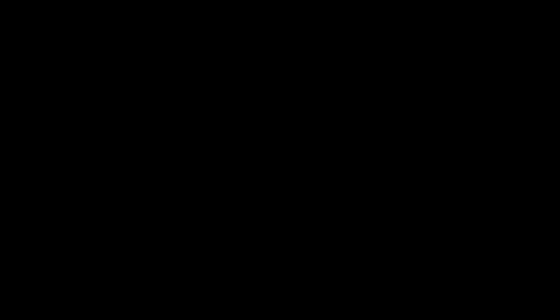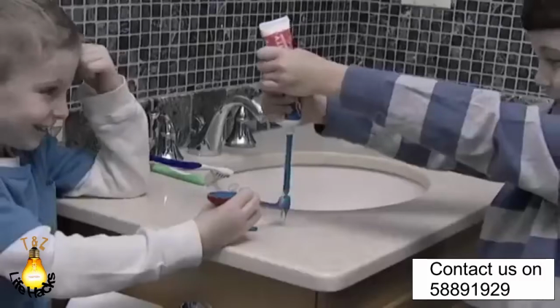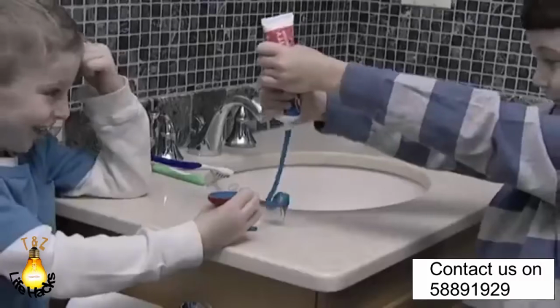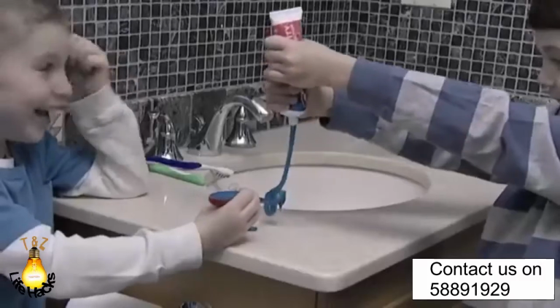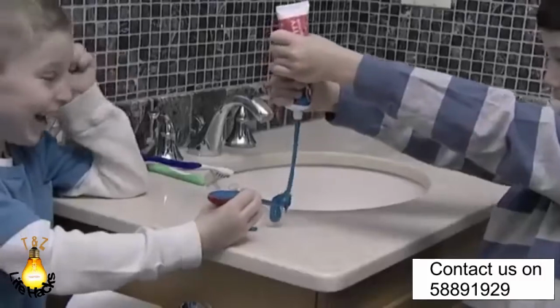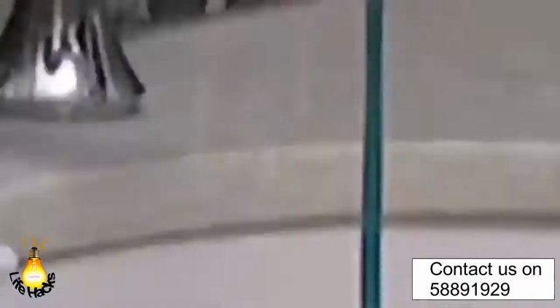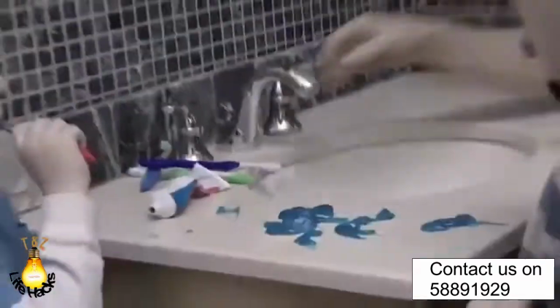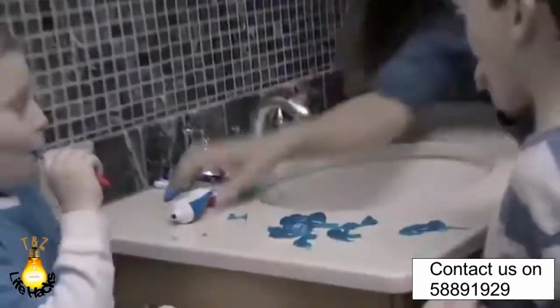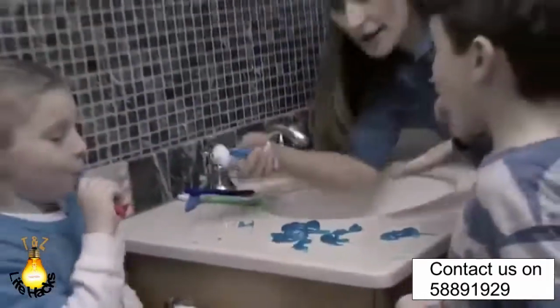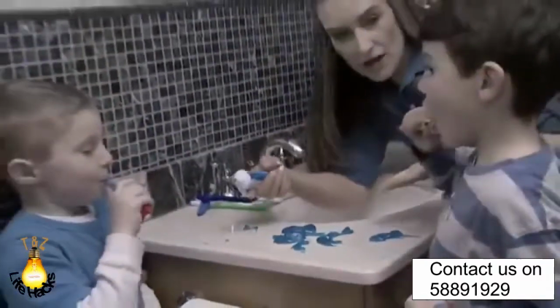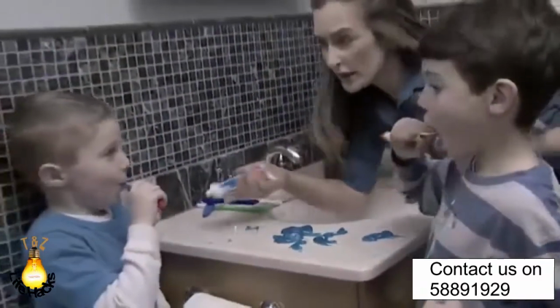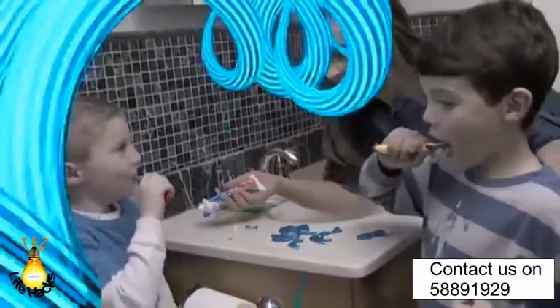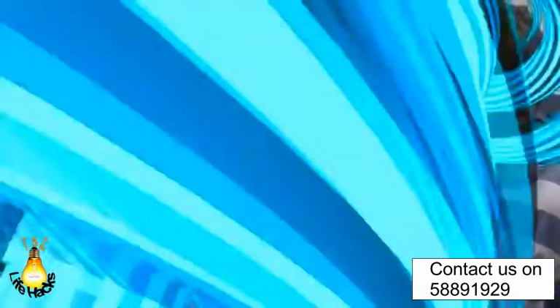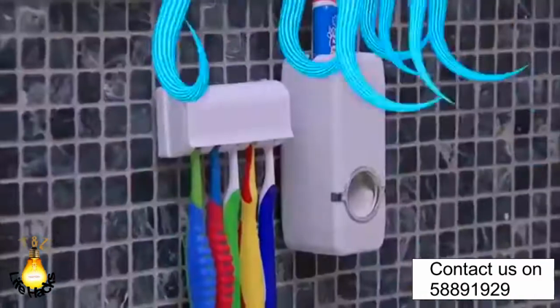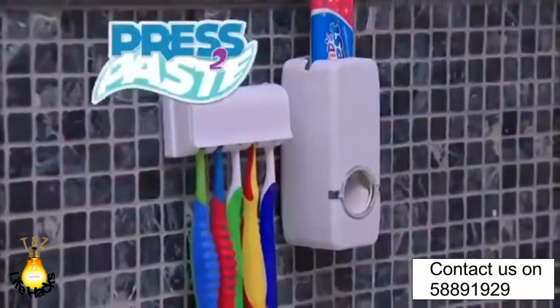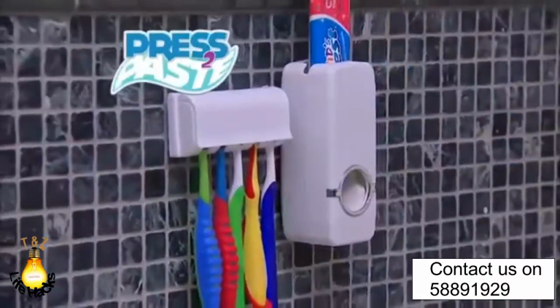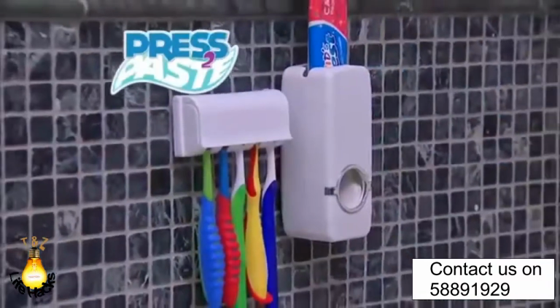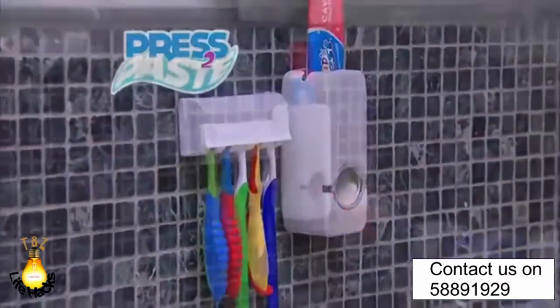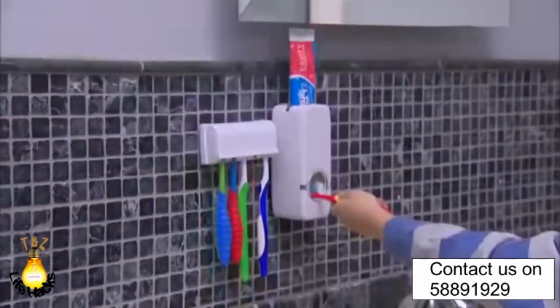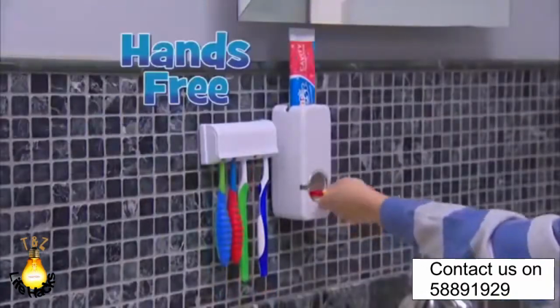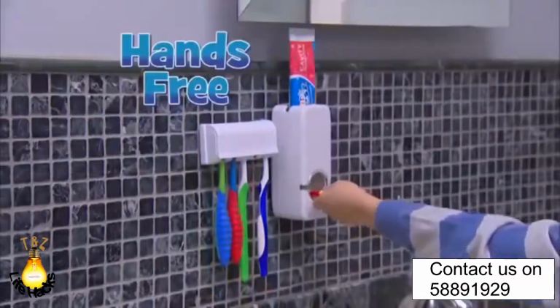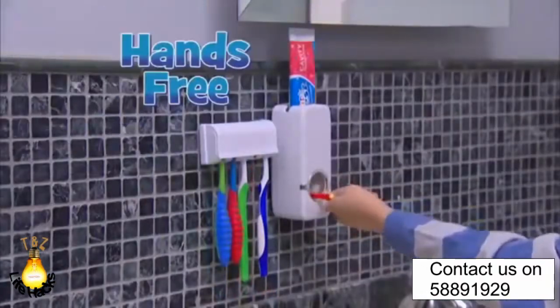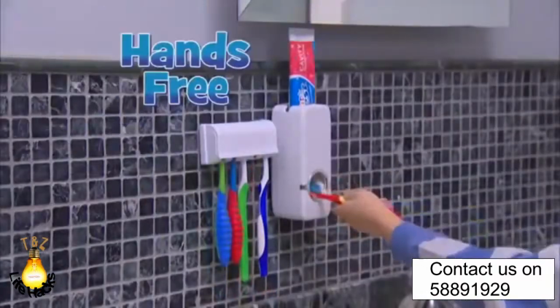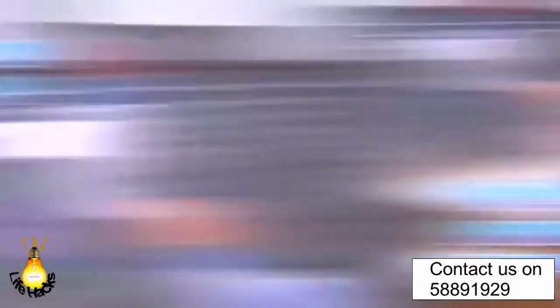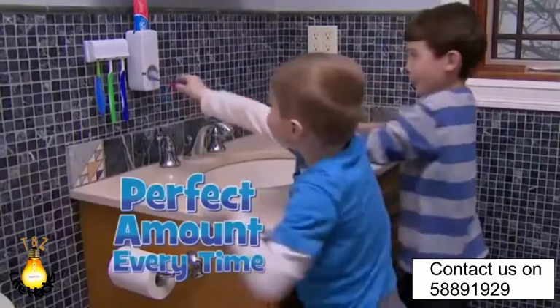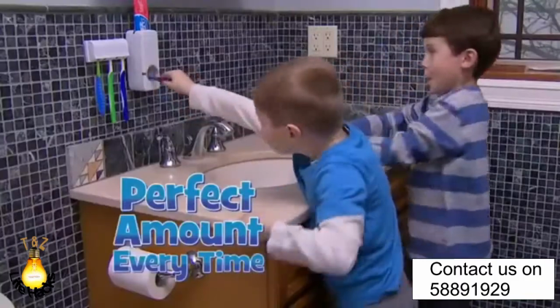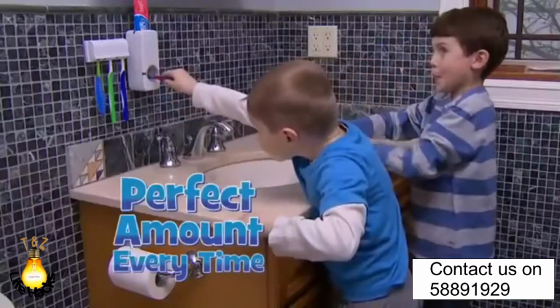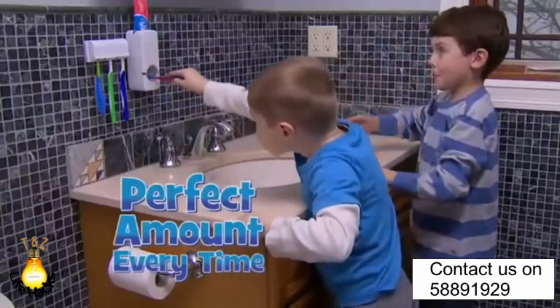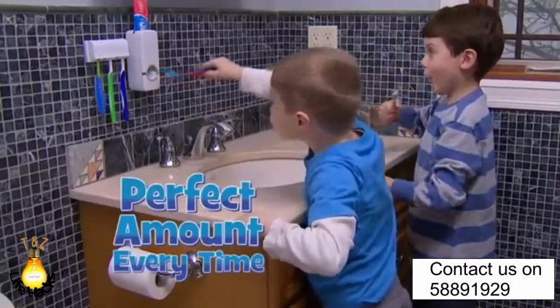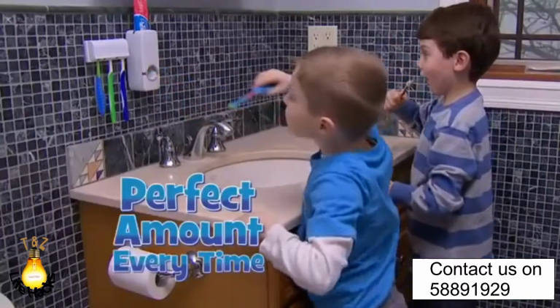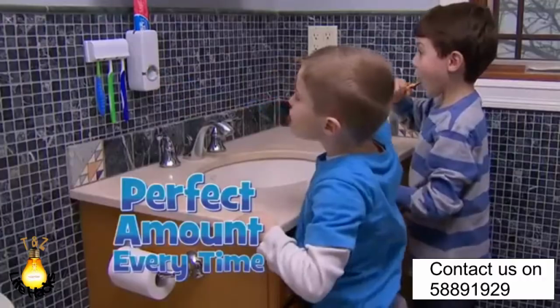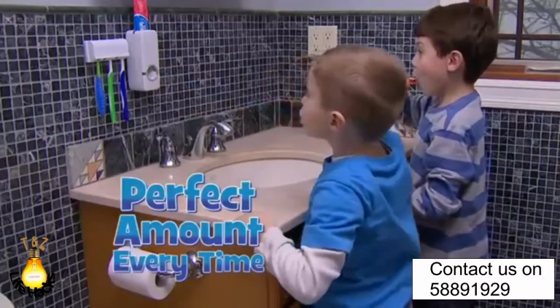Another gooey morning mess — who needs that stress? Introducing Press-to-Paste, the hands-free toothpaste dispenser that delivers the perfect amount of toothpaste every time.